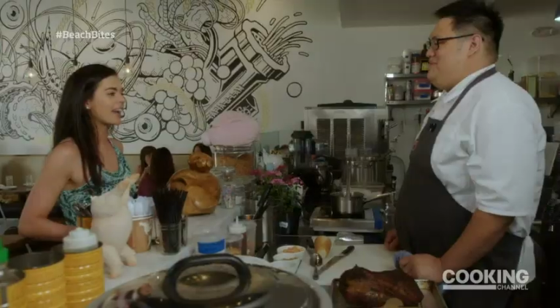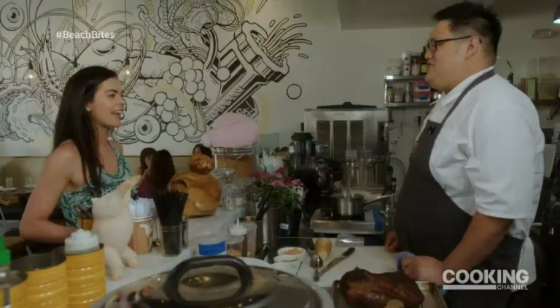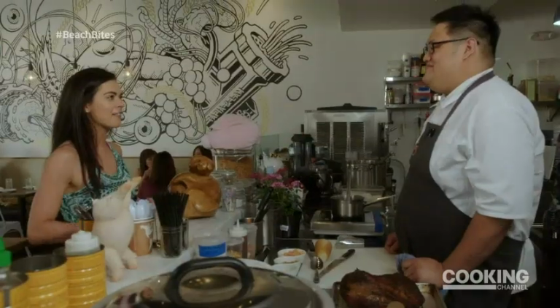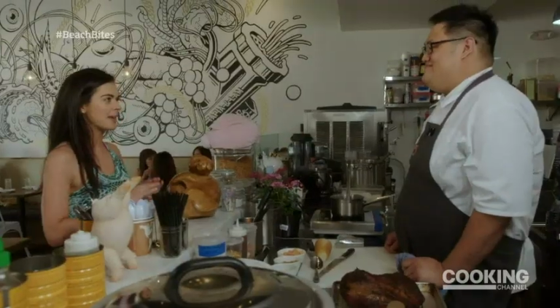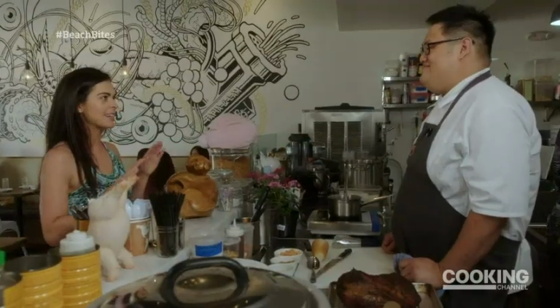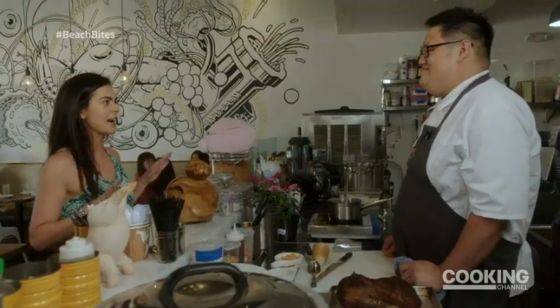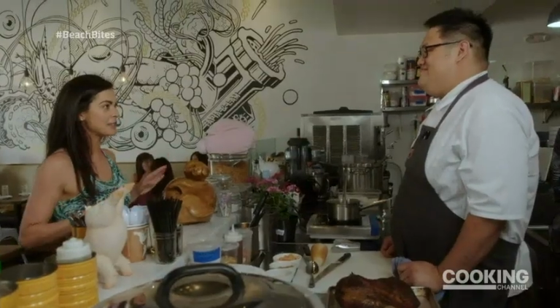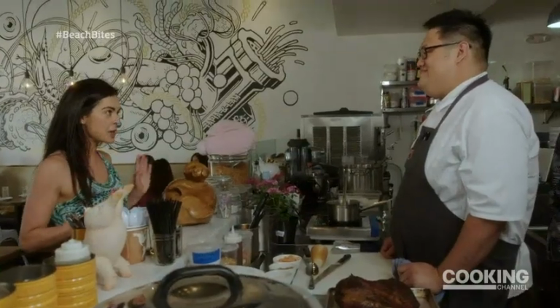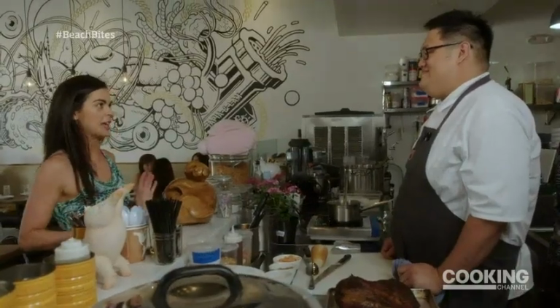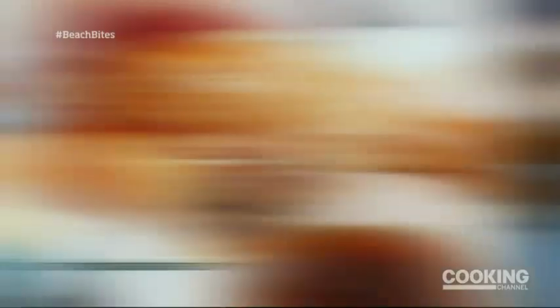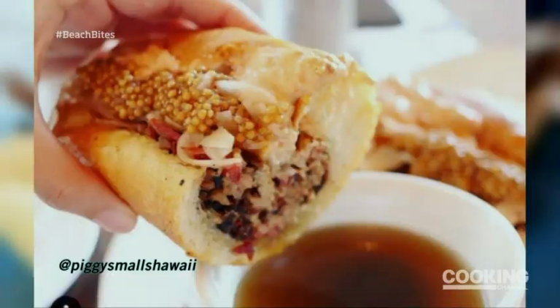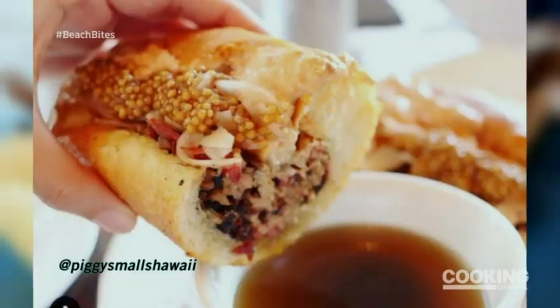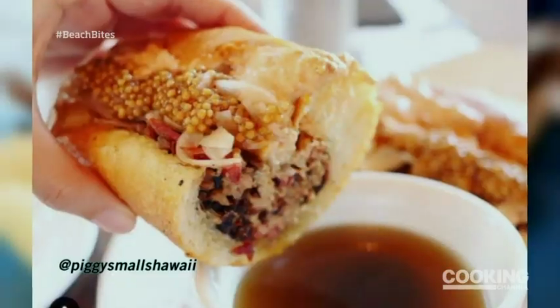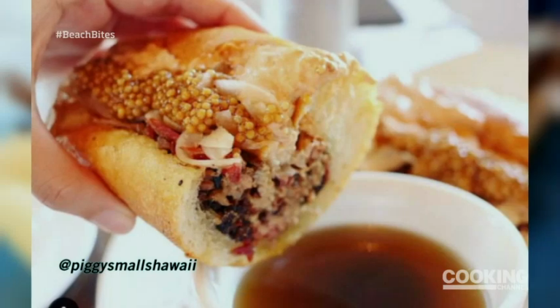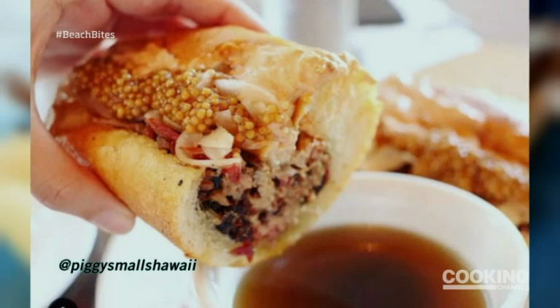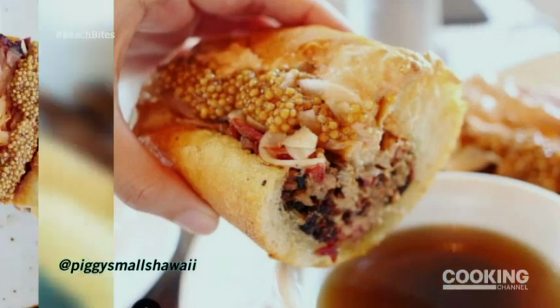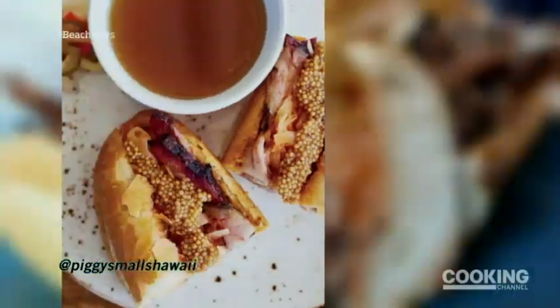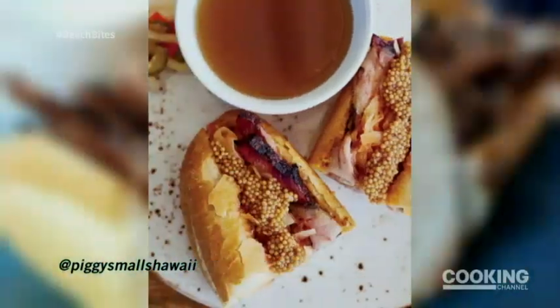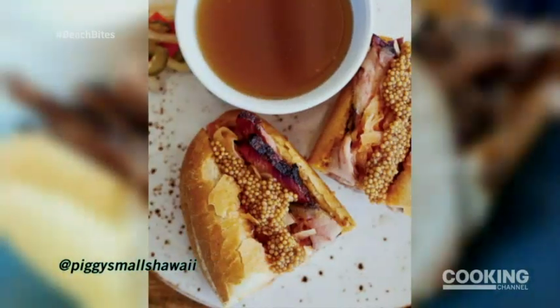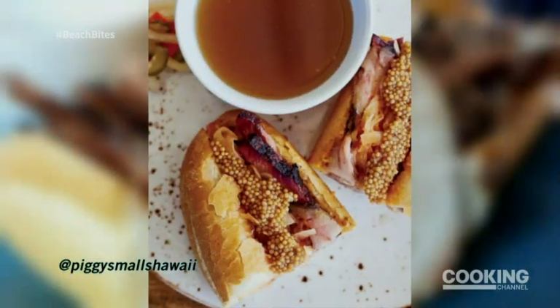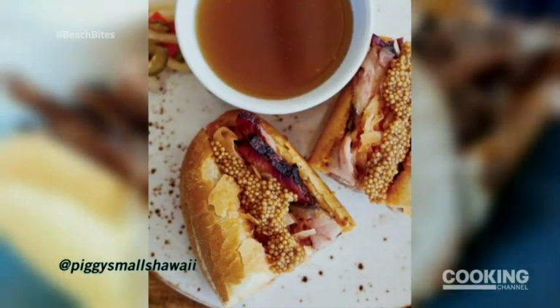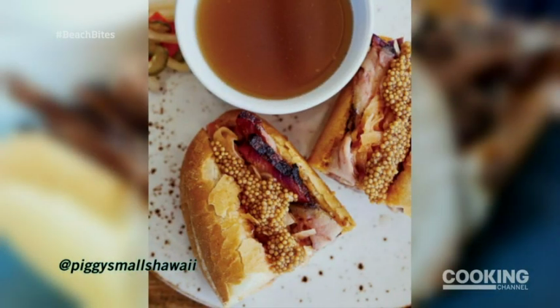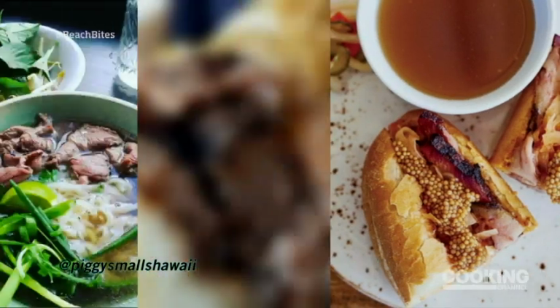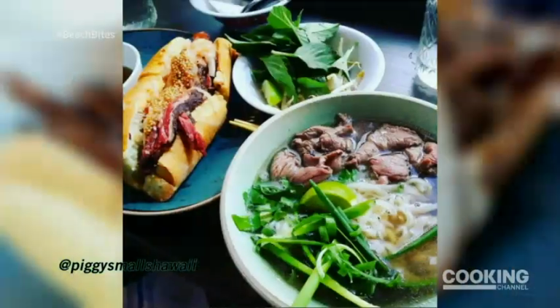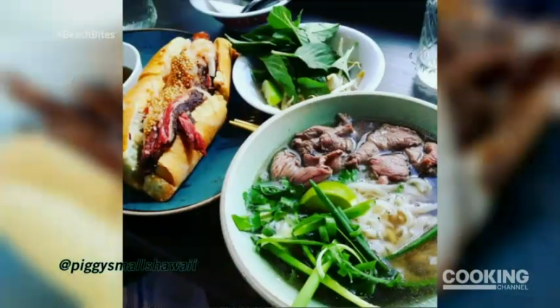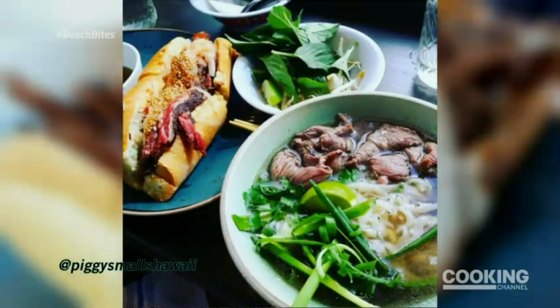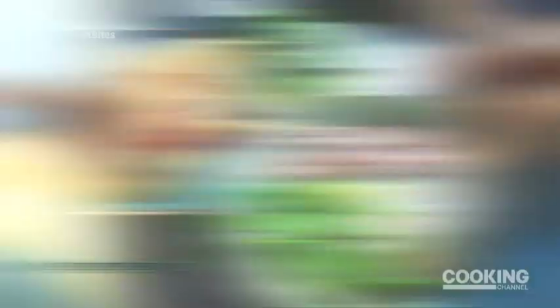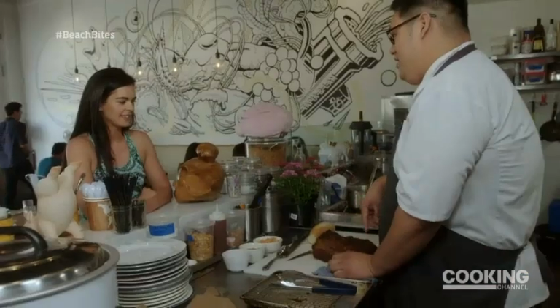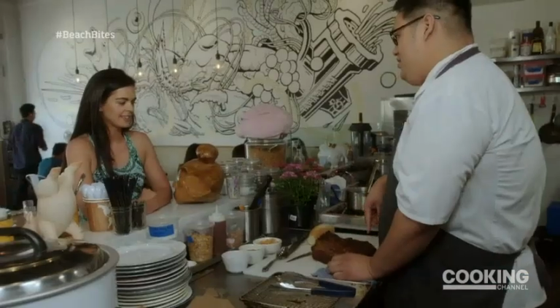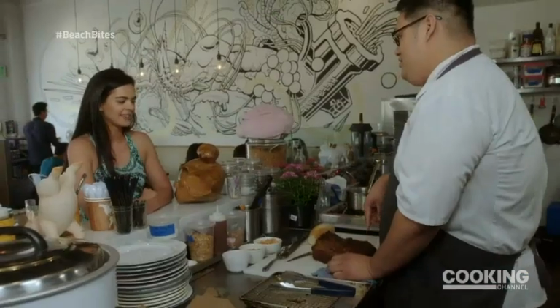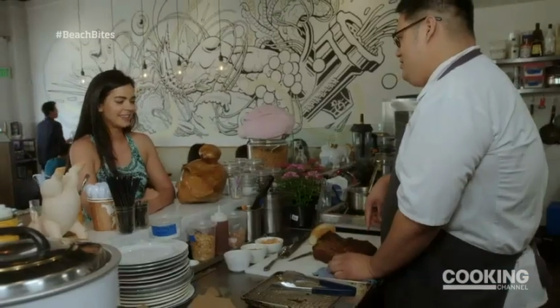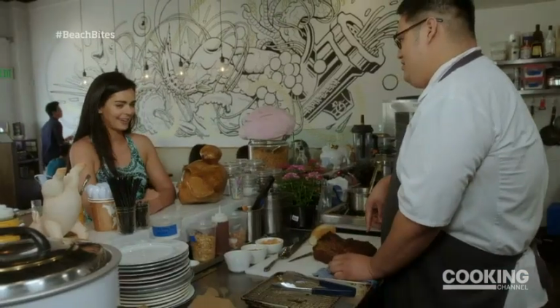I have been stalking you on social media for this pastrami sandwich. Can I make you one? Yeah.